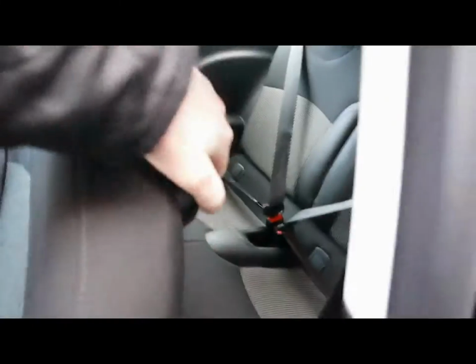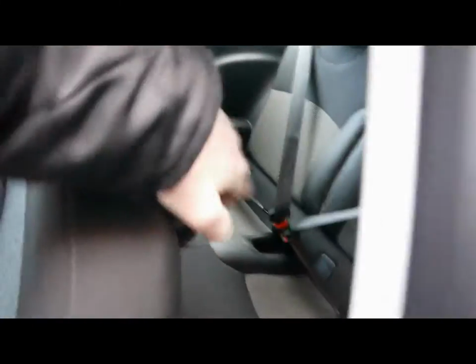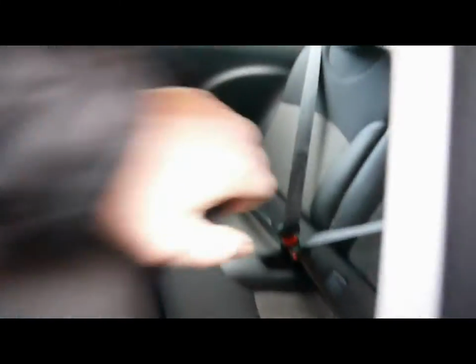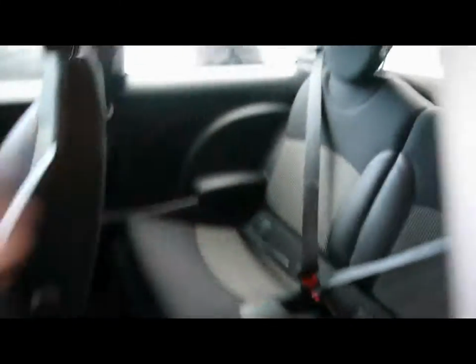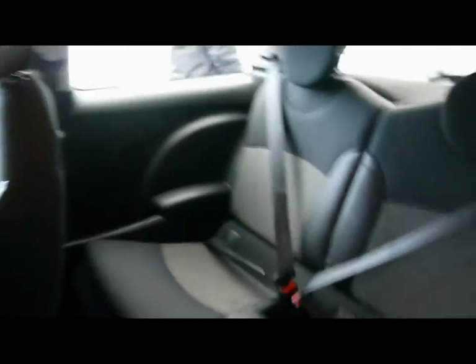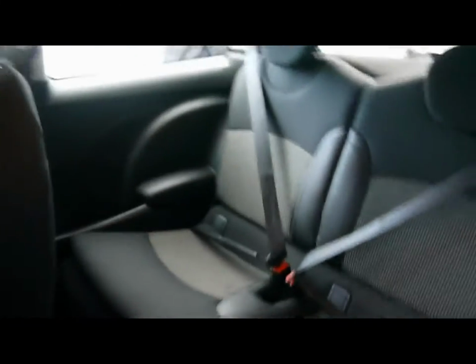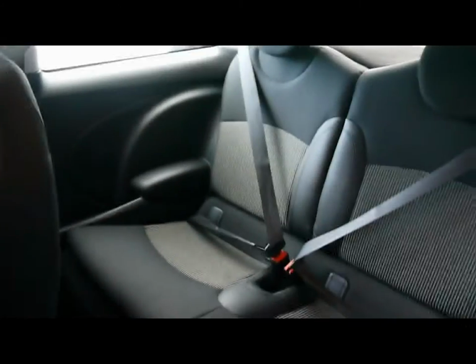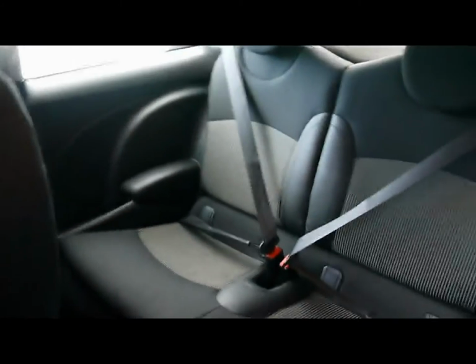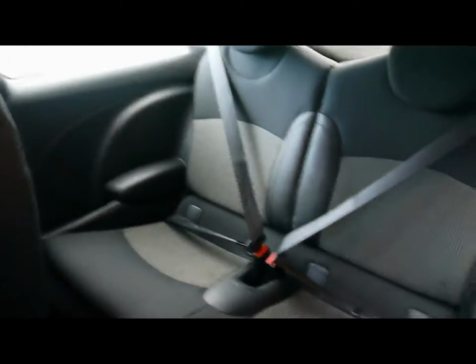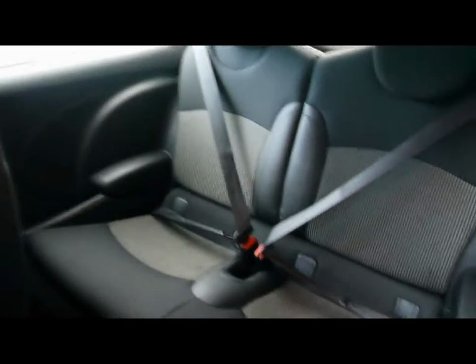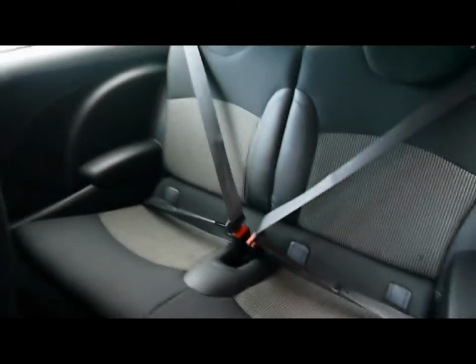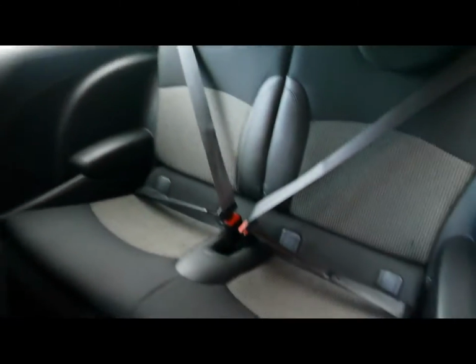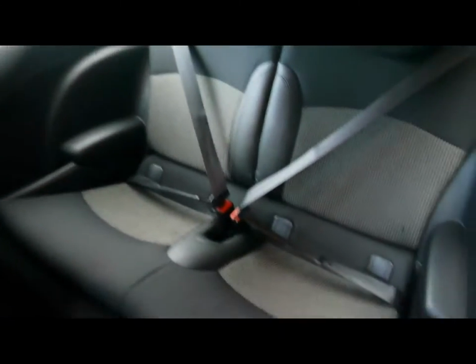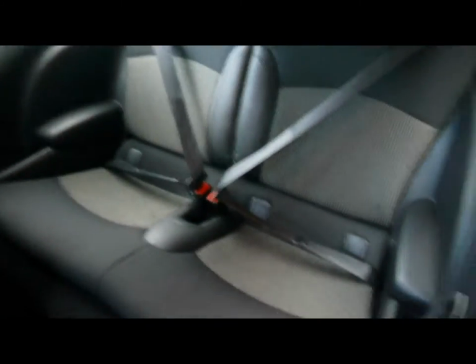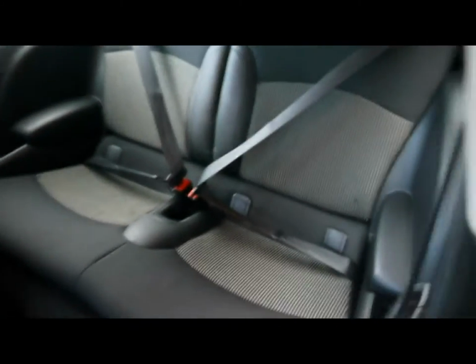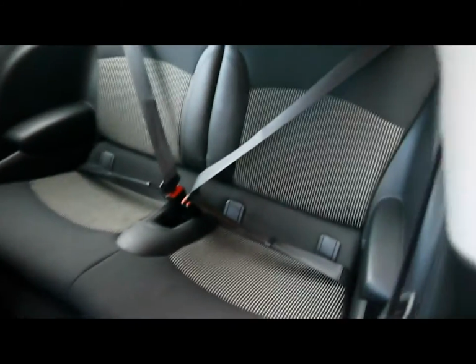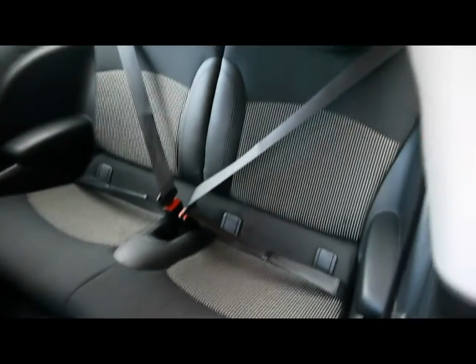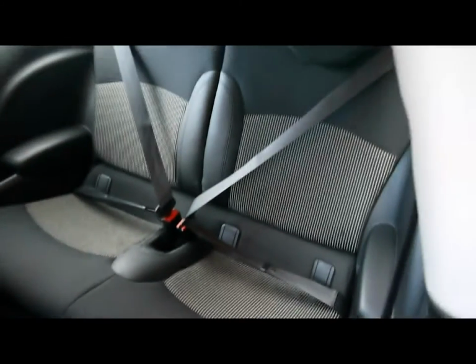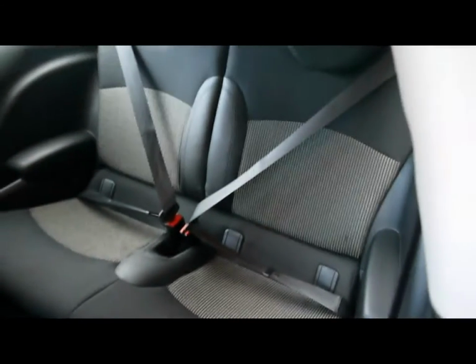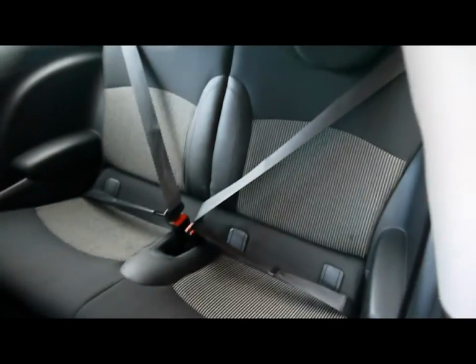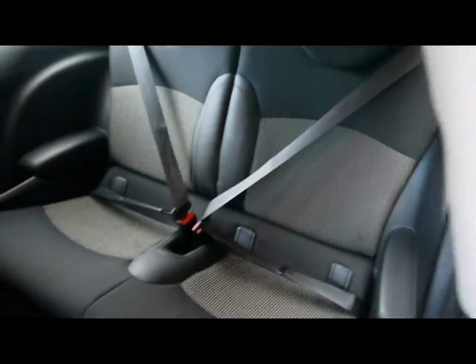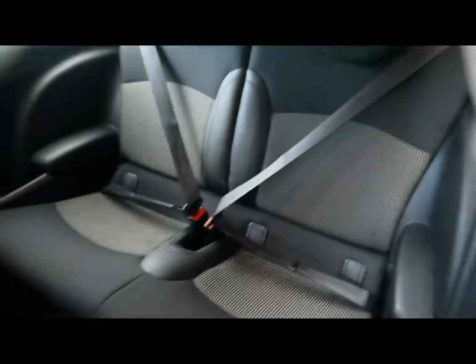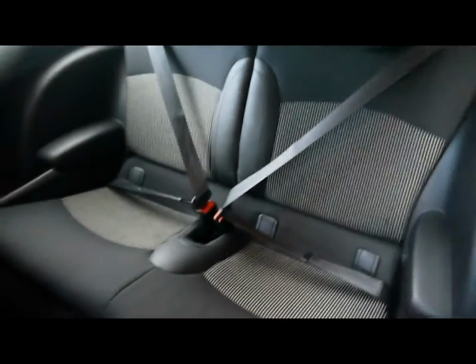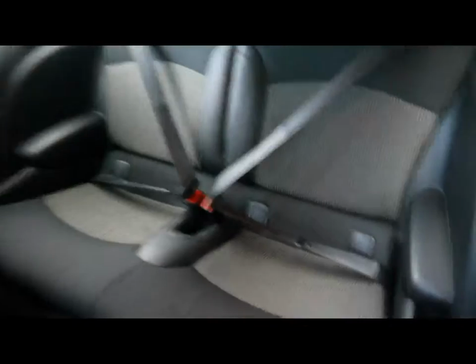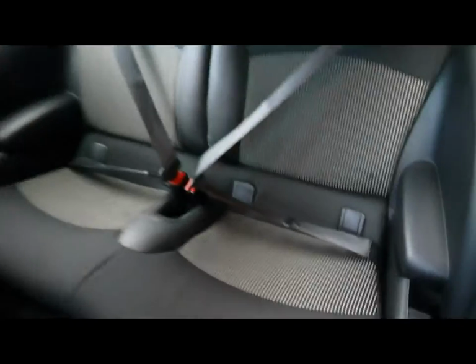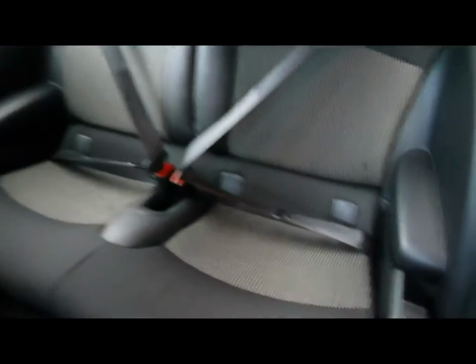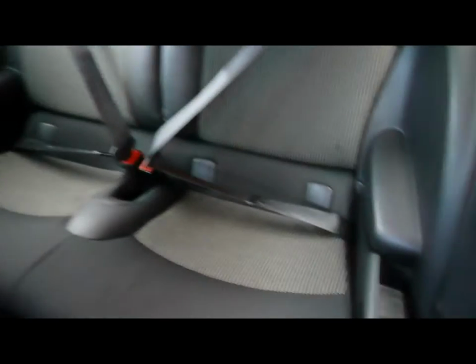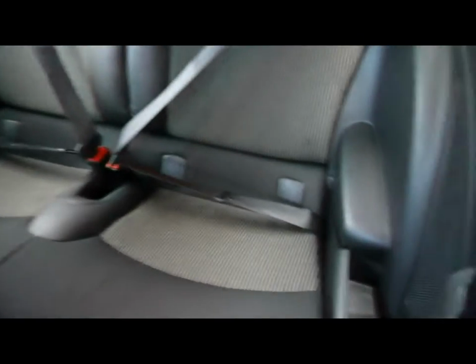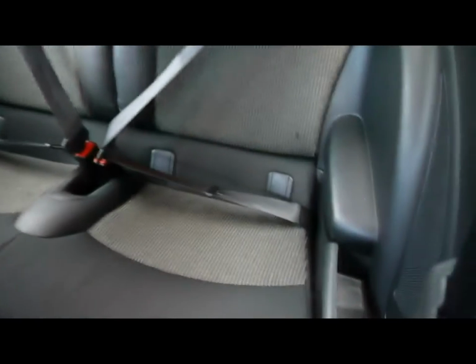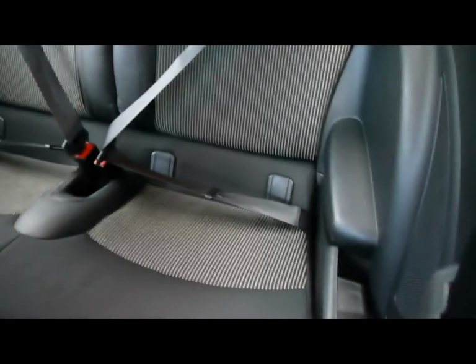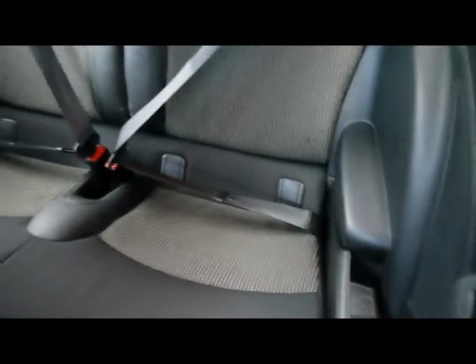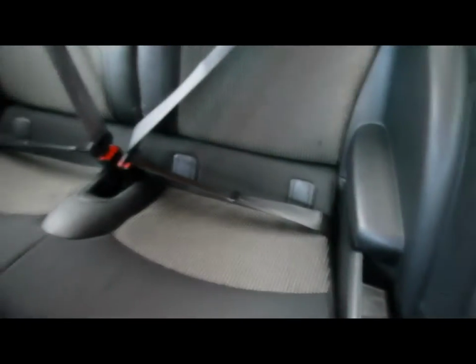In the back of the vehicle there are an additional two seats, both with ISOFIX as well.